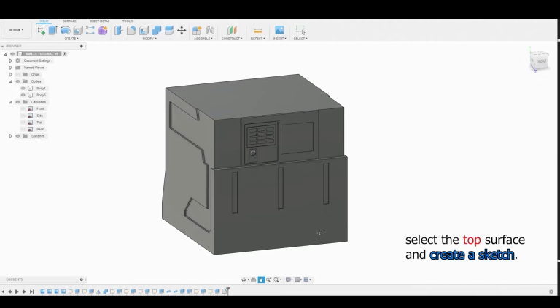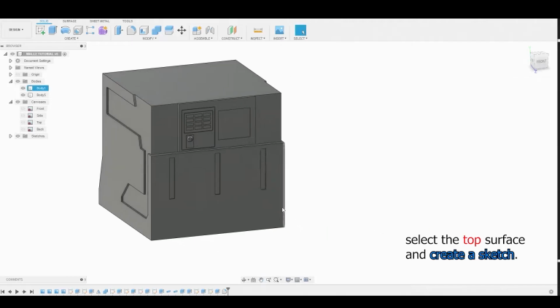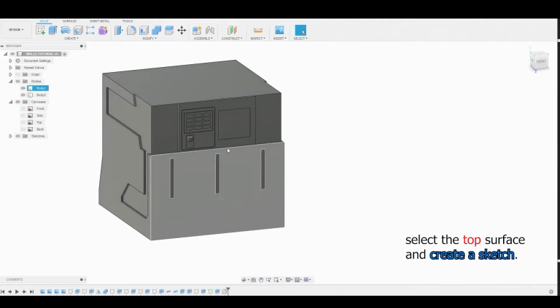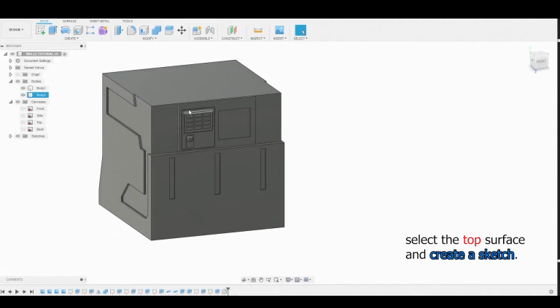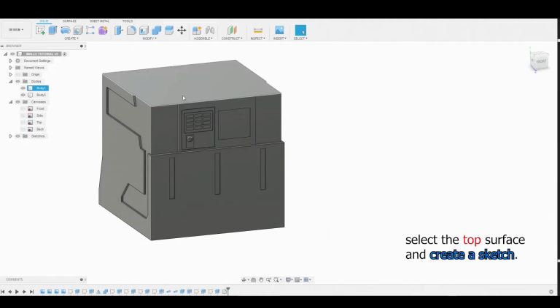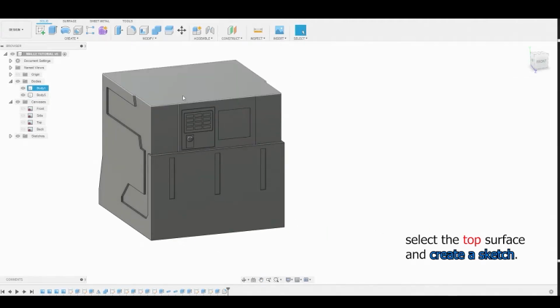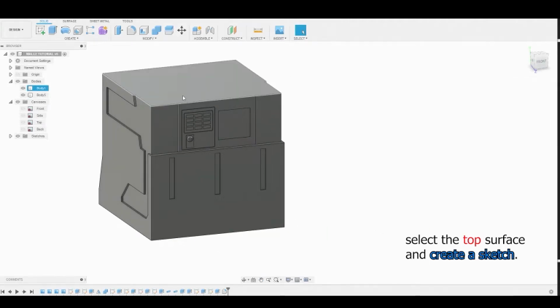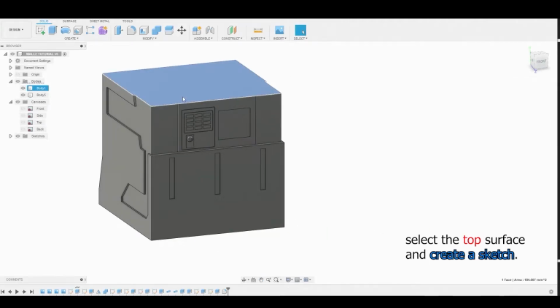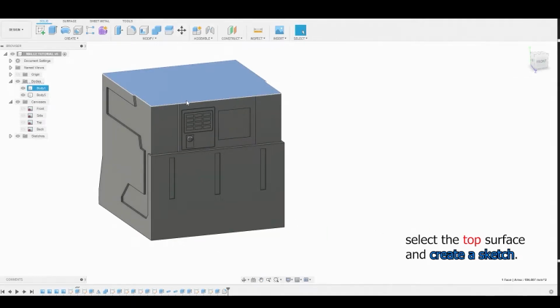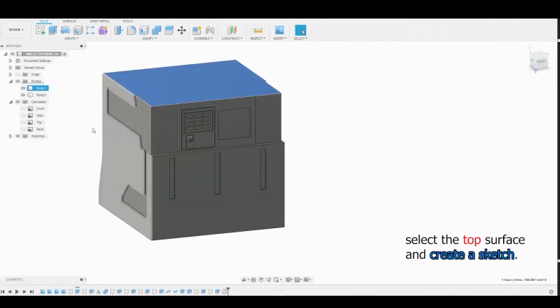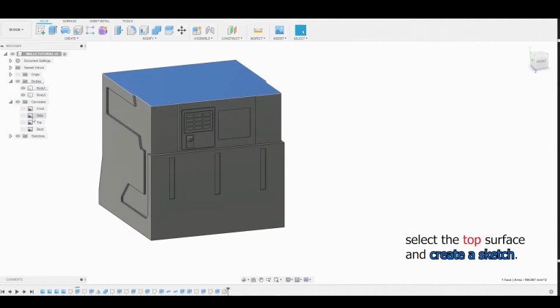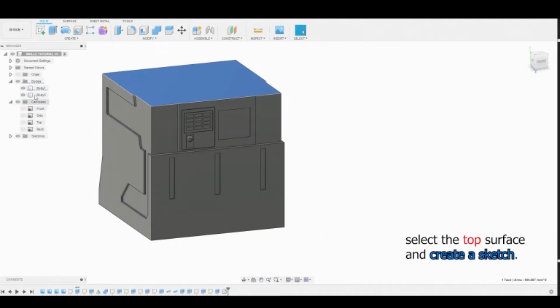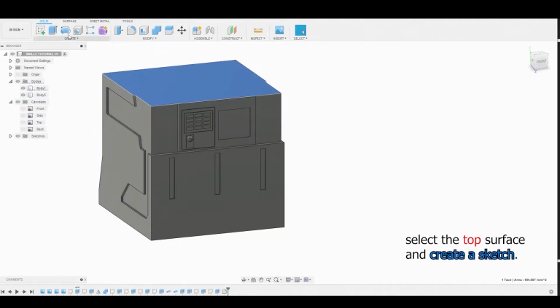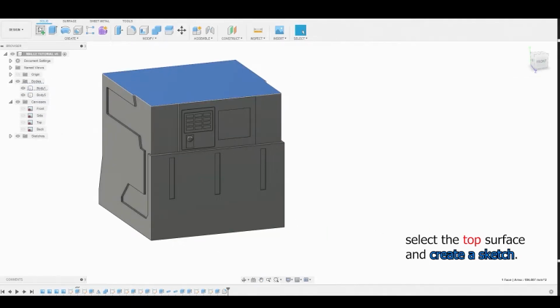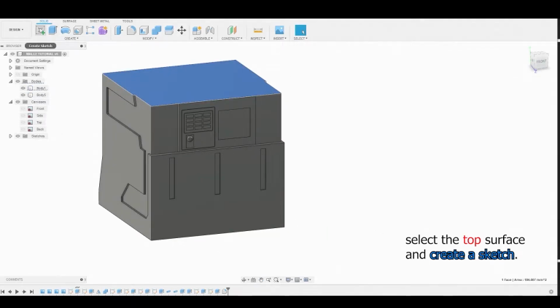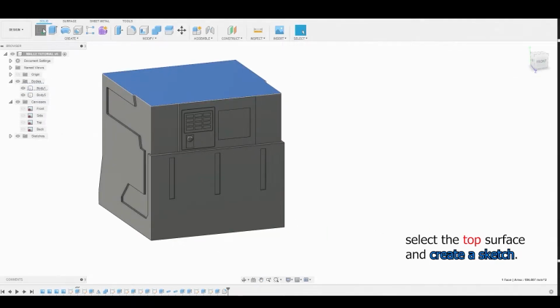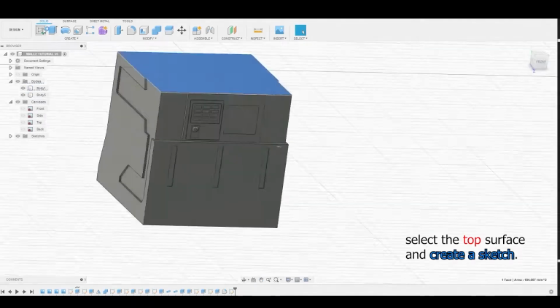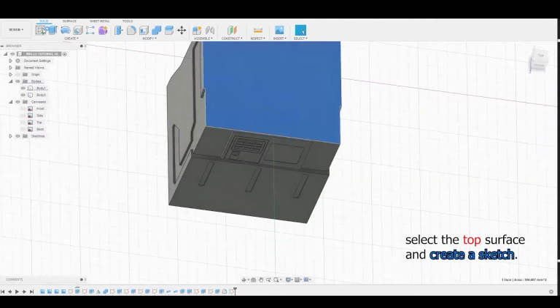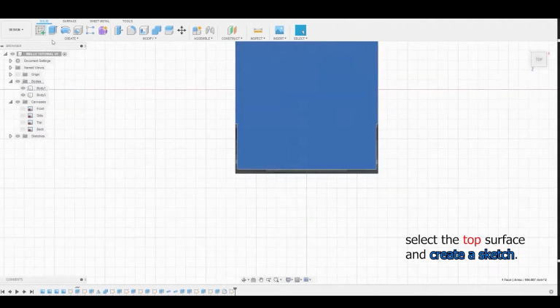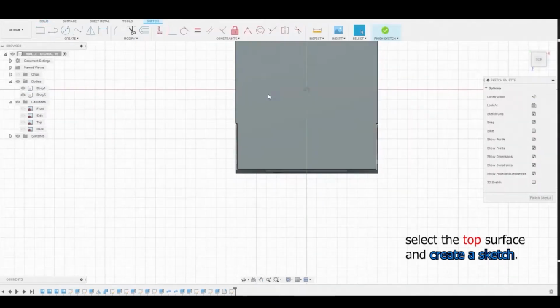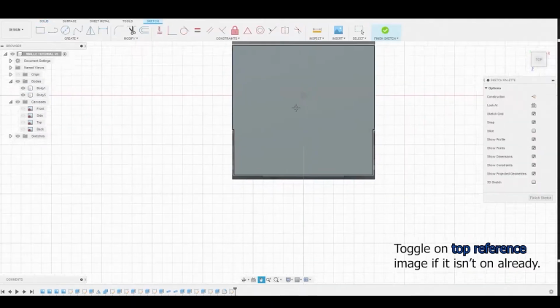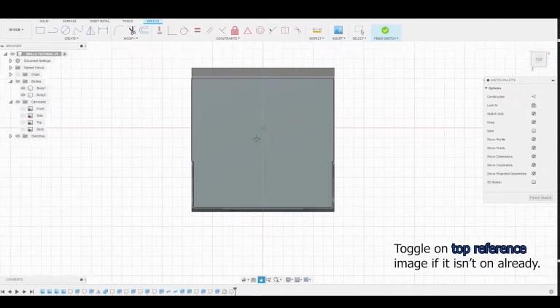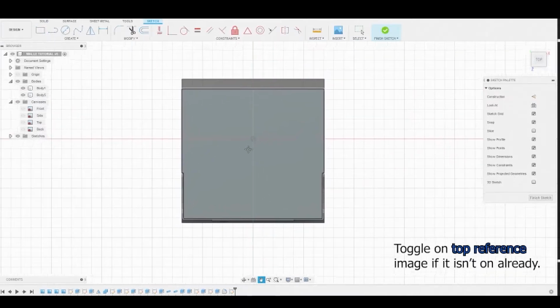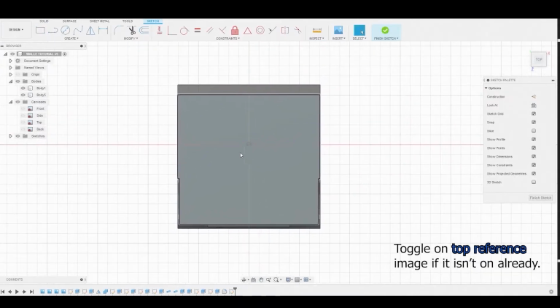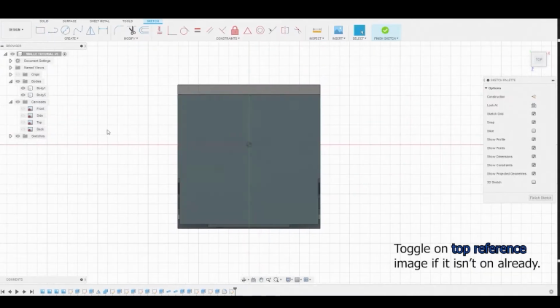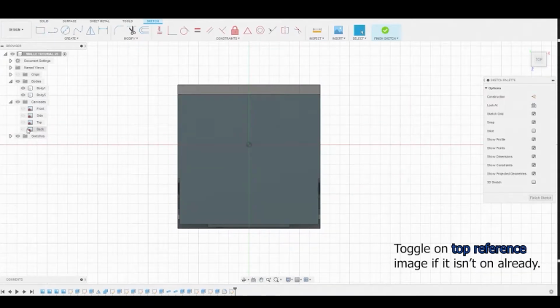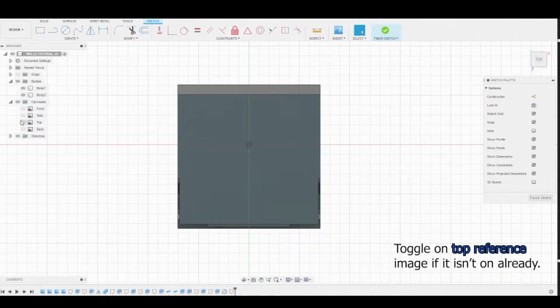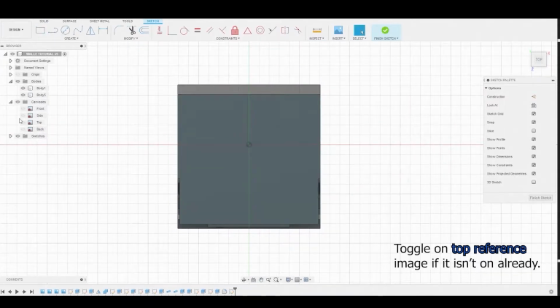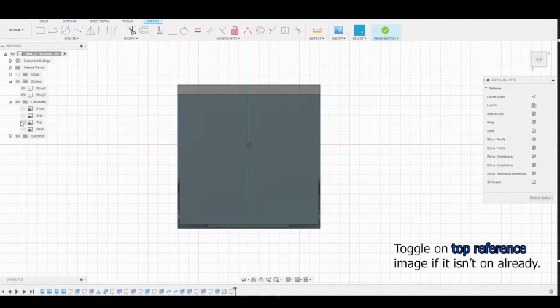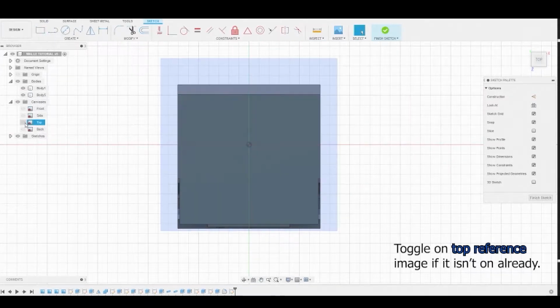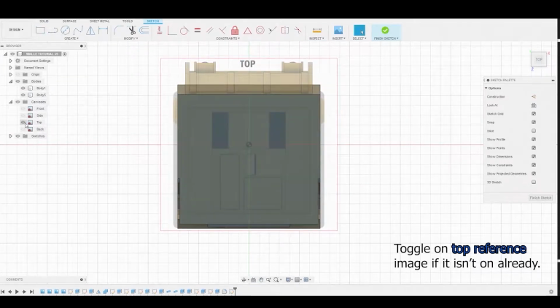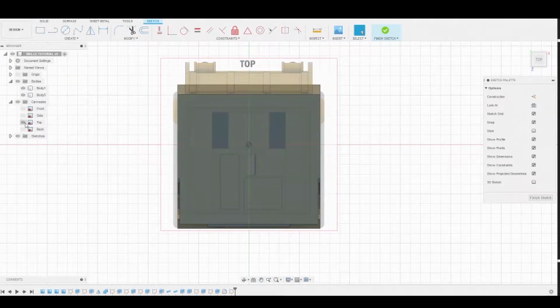Begin by selecting the top surface and creating a sketch. Now in the top view, if your reference isn't turned on, just toggle it on.